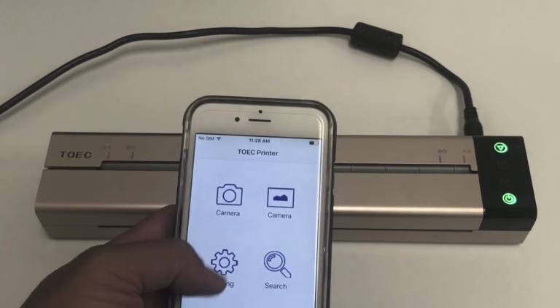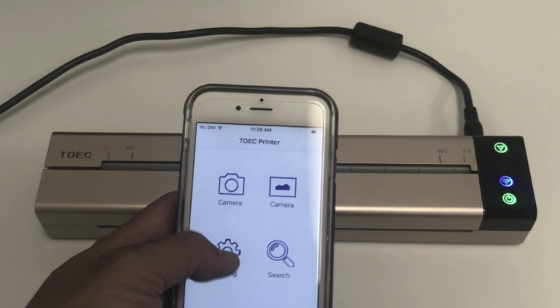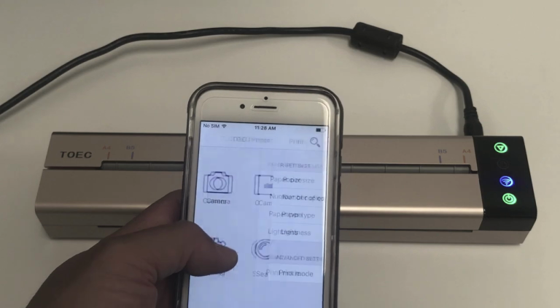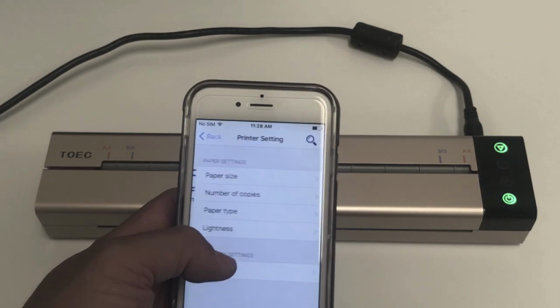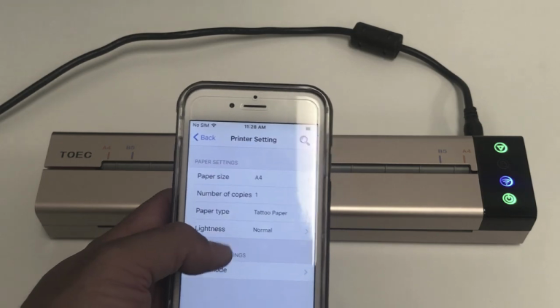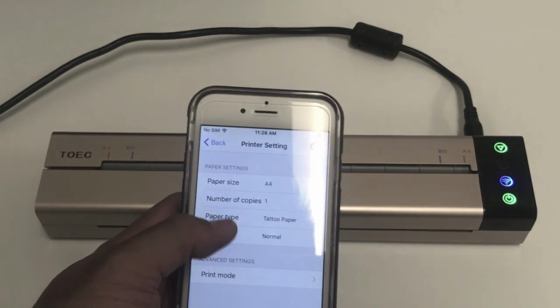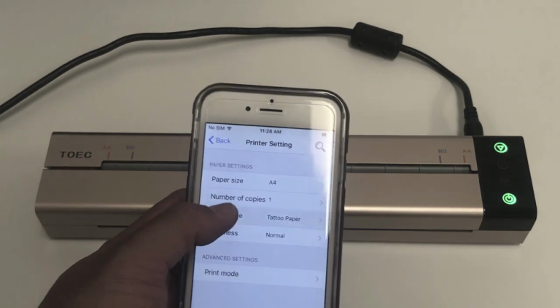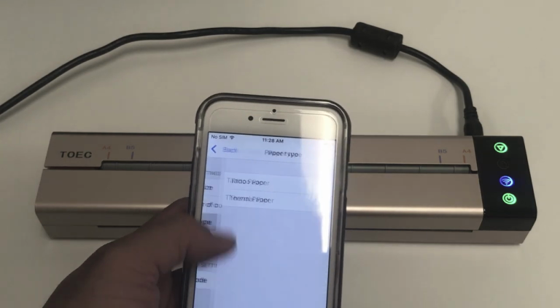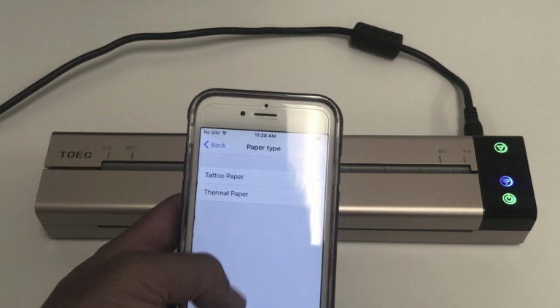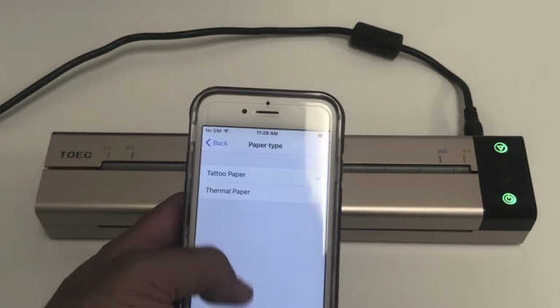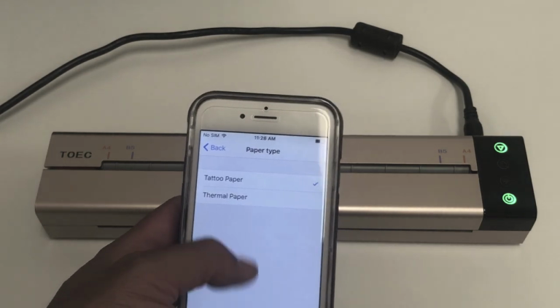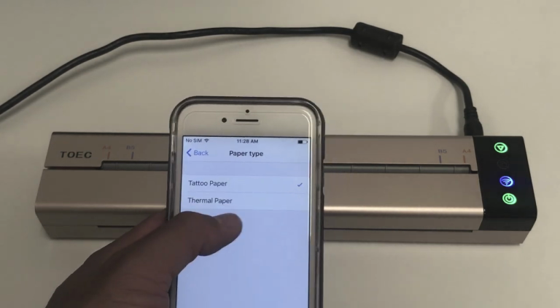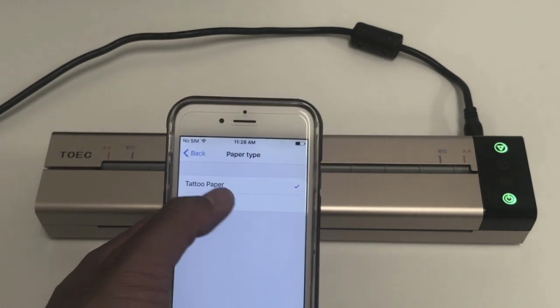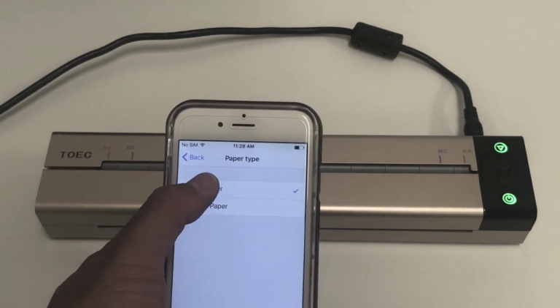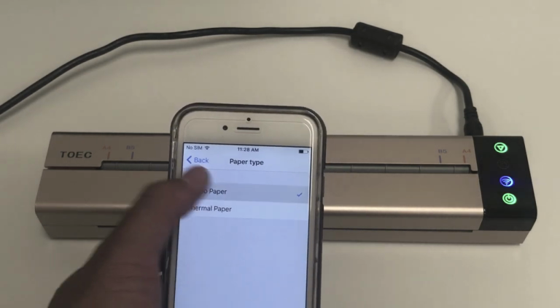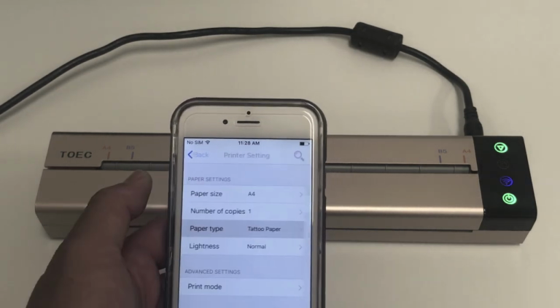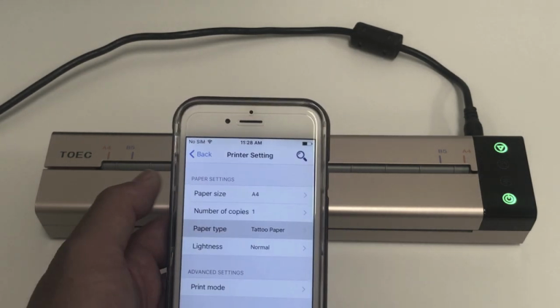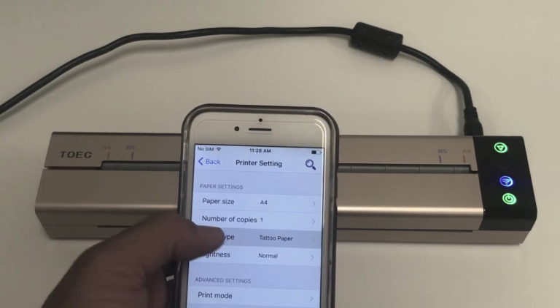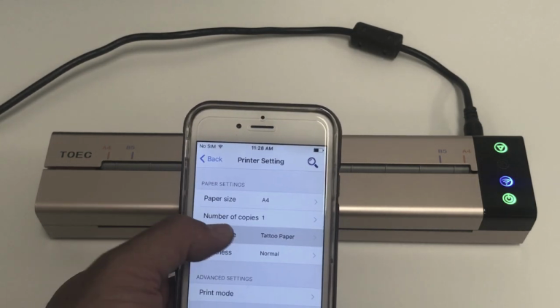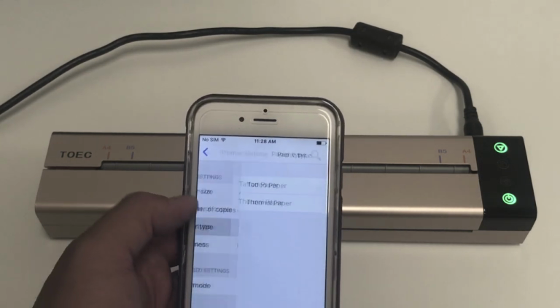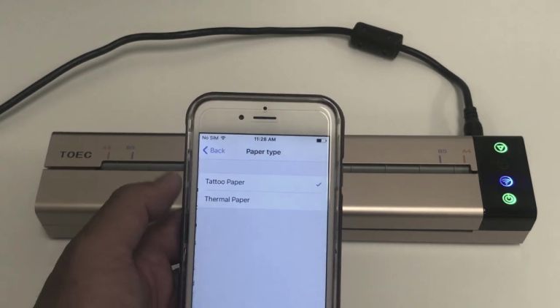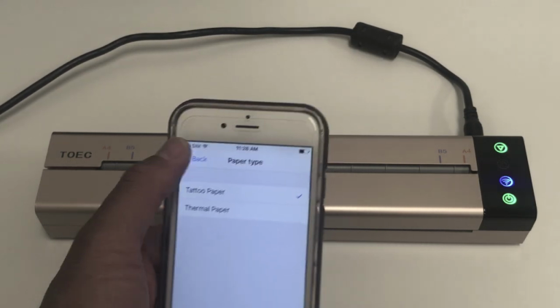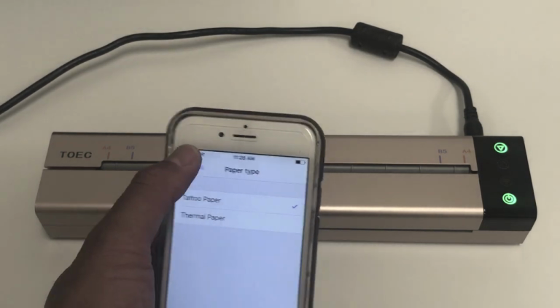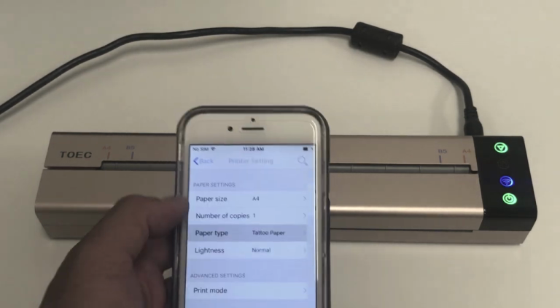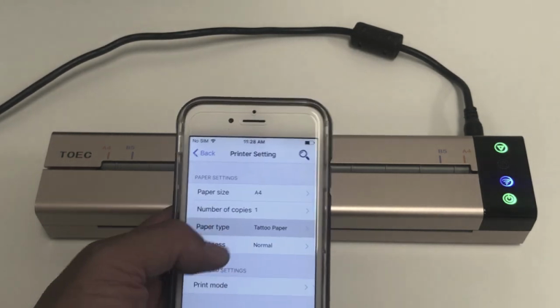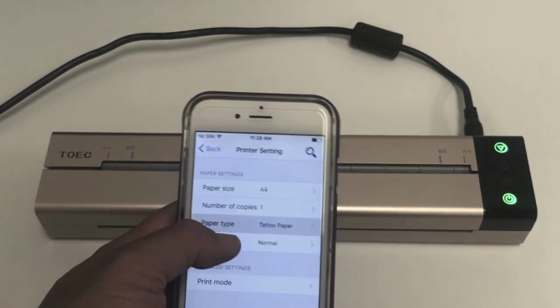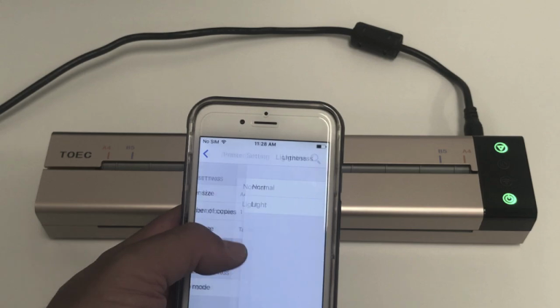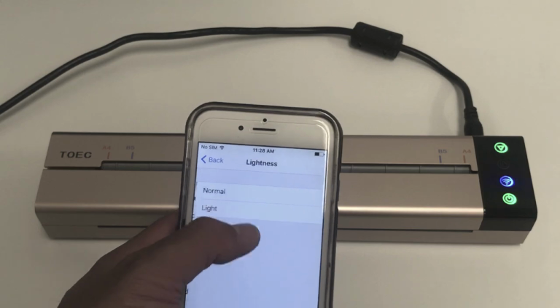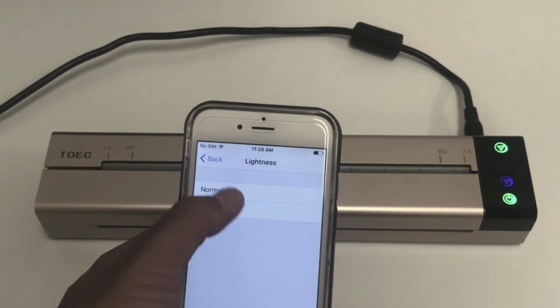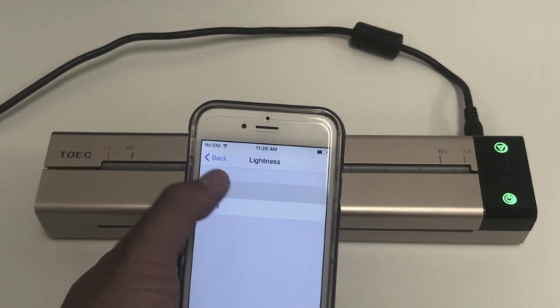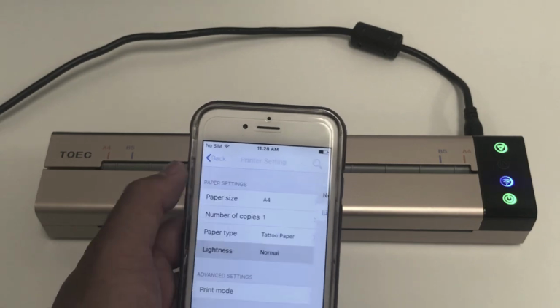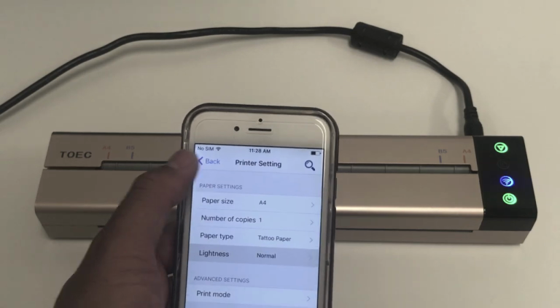Also make sure your setting is correct. For paper type, you want to do tattoo paper, not thermal paper. Also for your lightness, you want it to be normal.